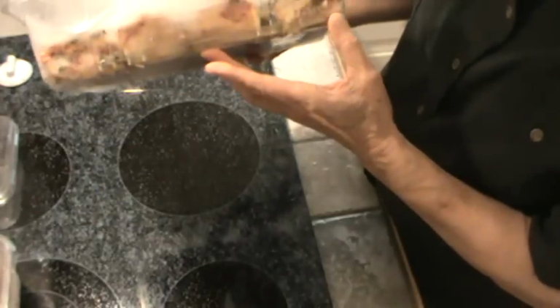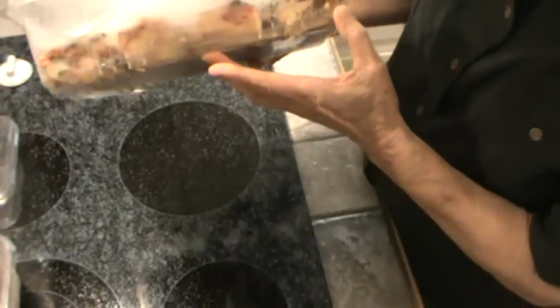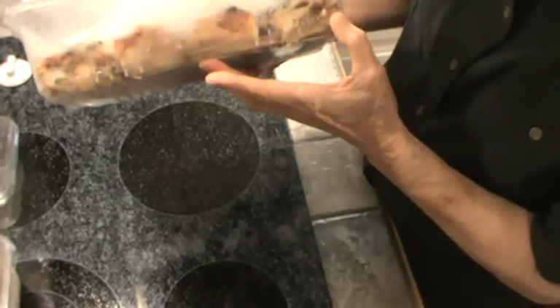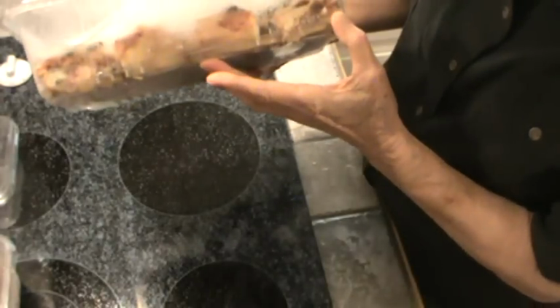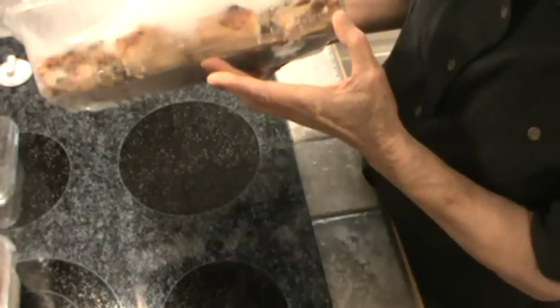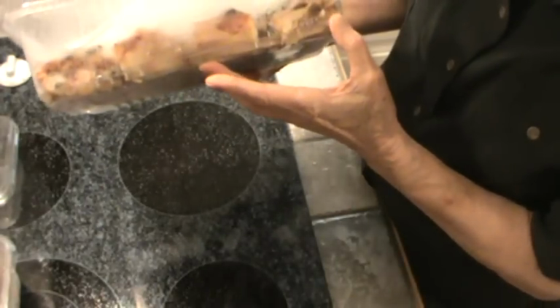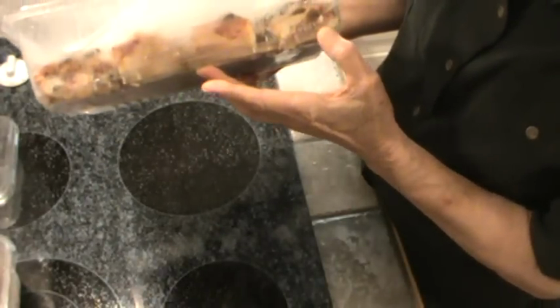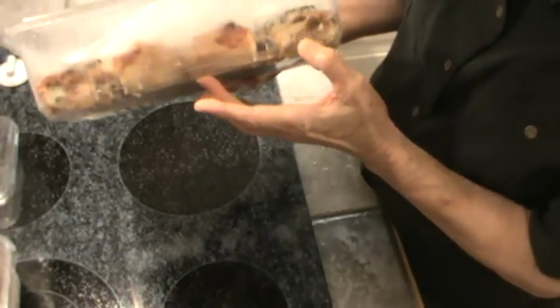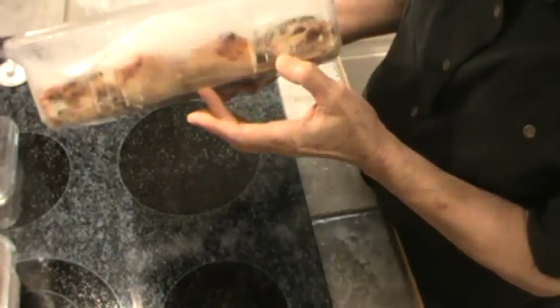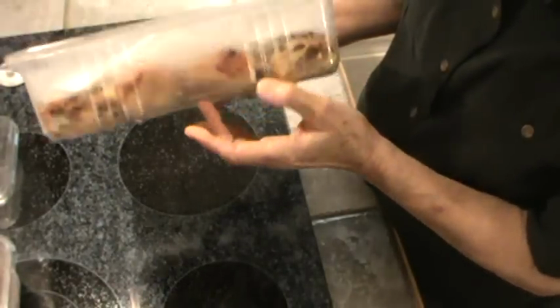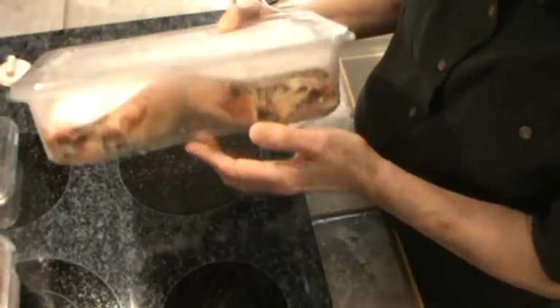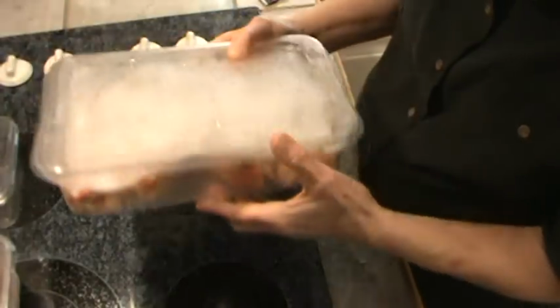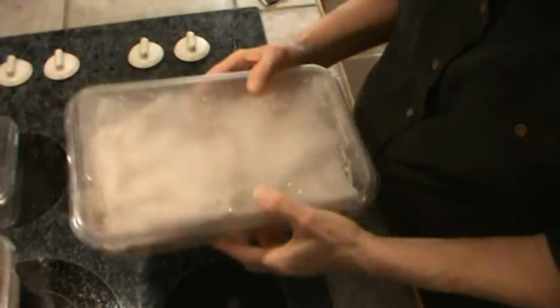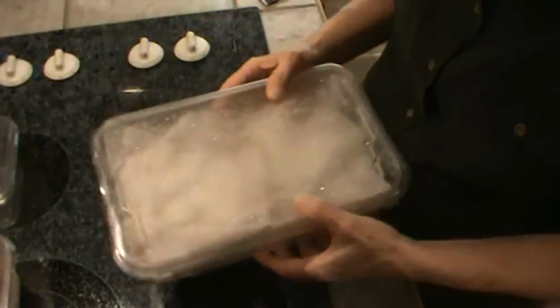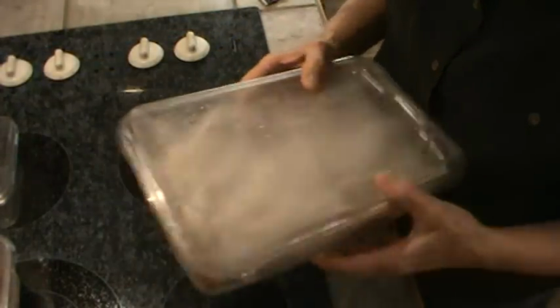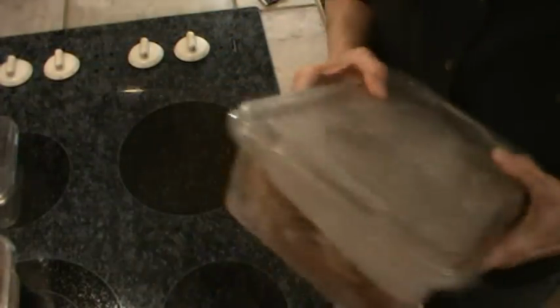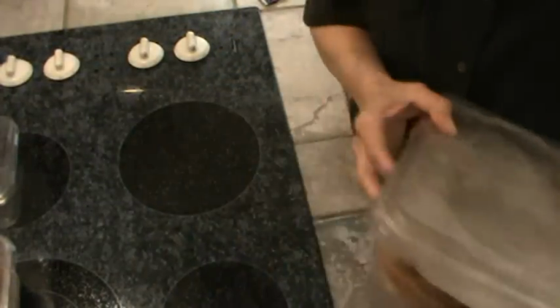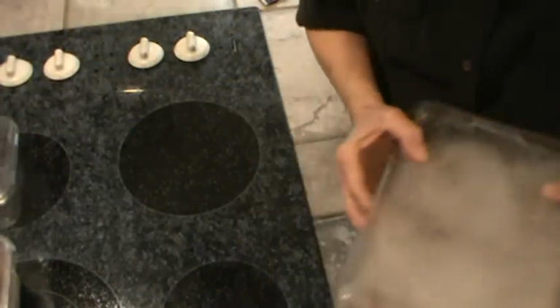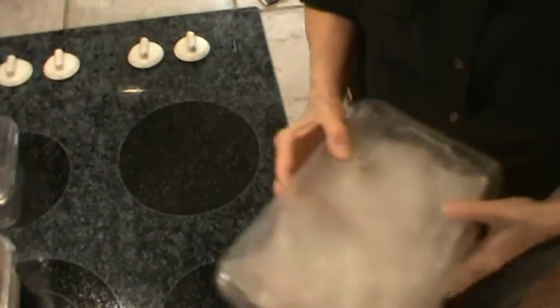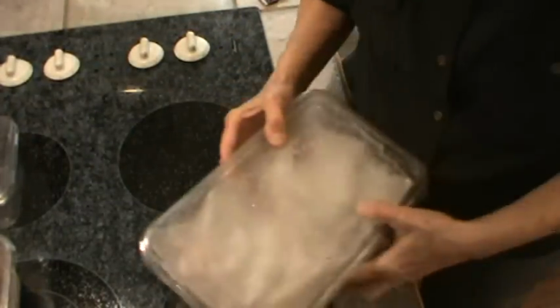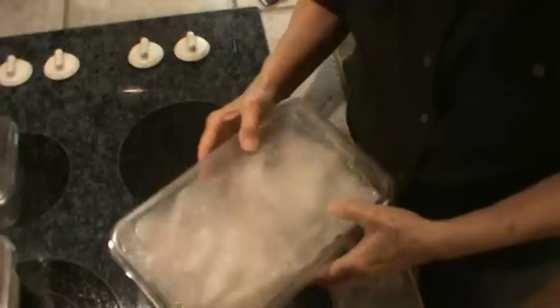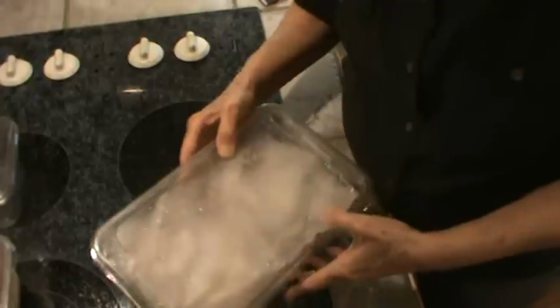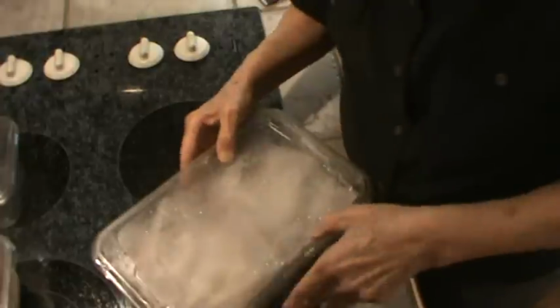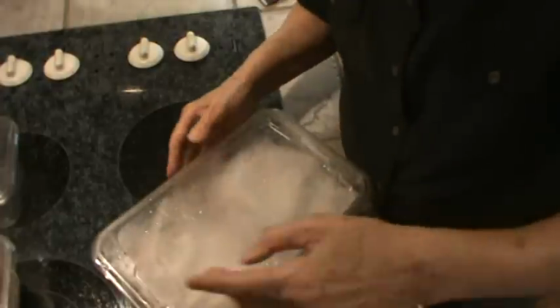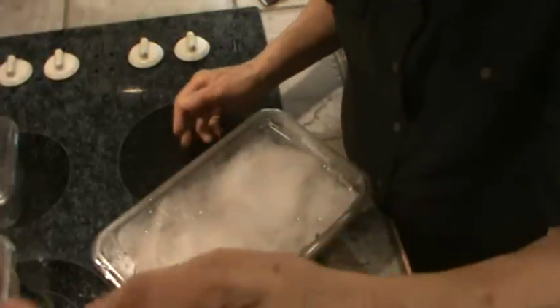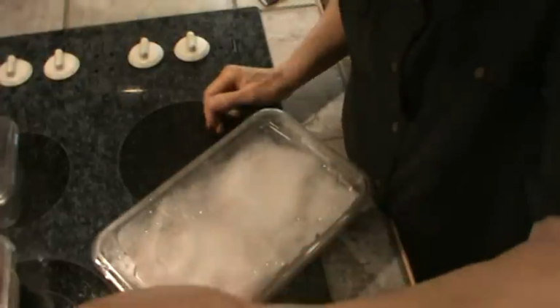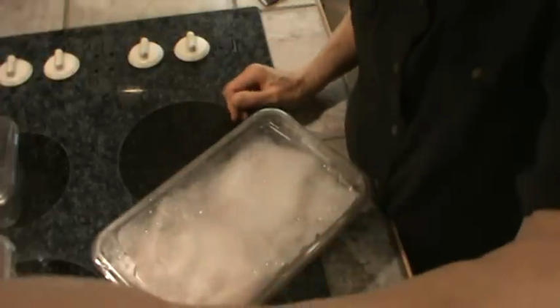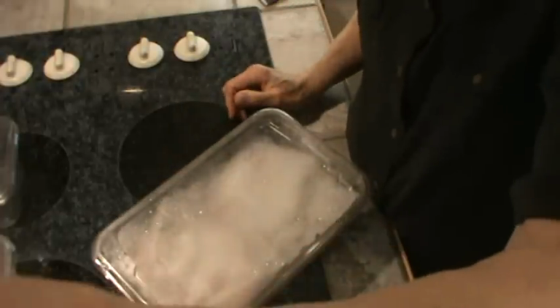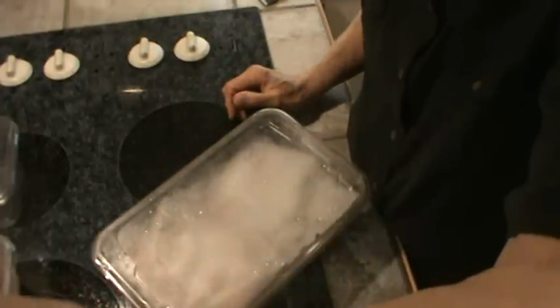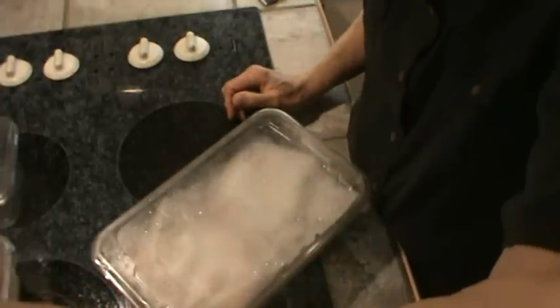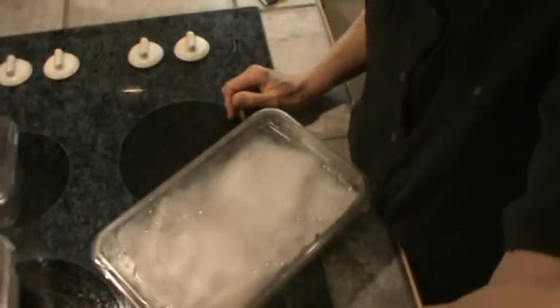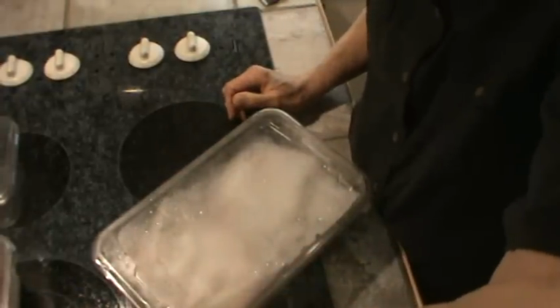This one has the pizza in it that we had yesterday, so I've got to put this back in the freezer.